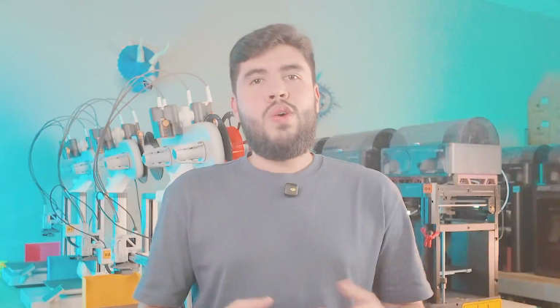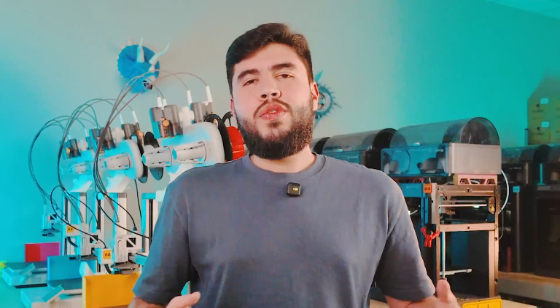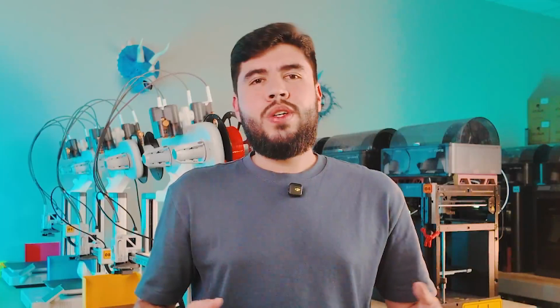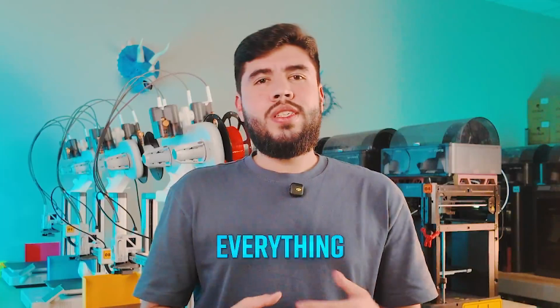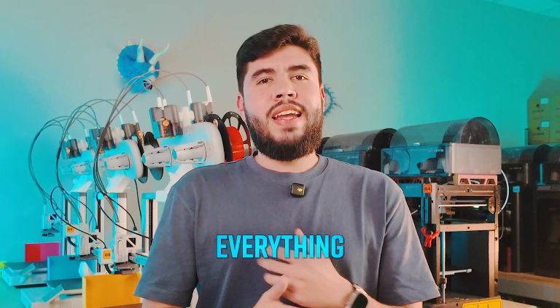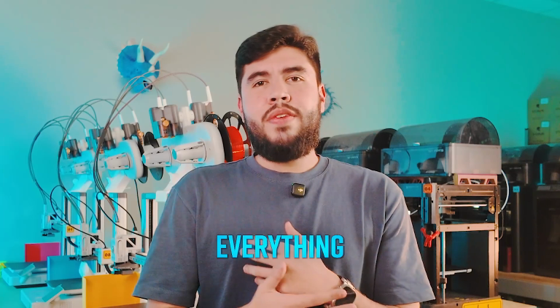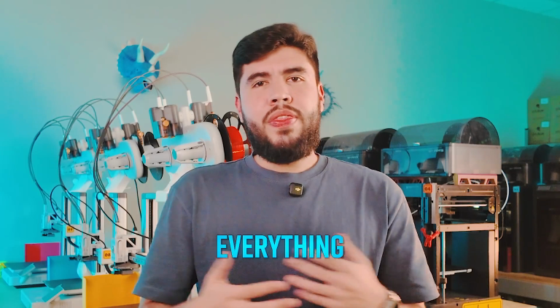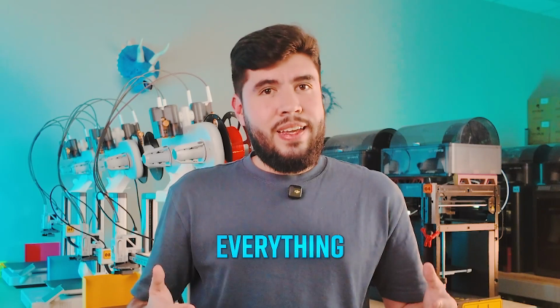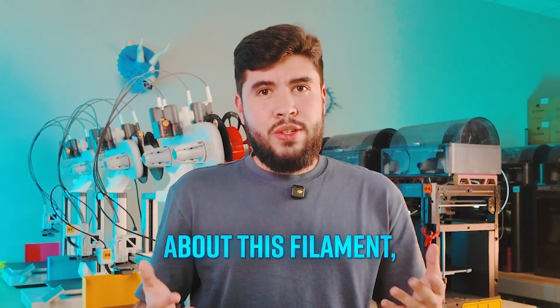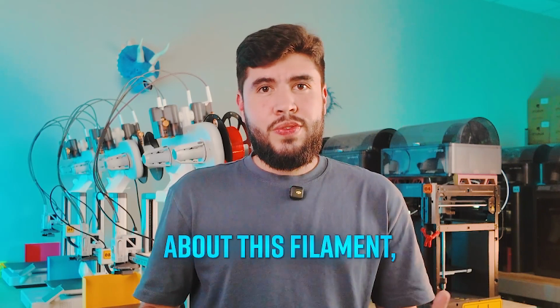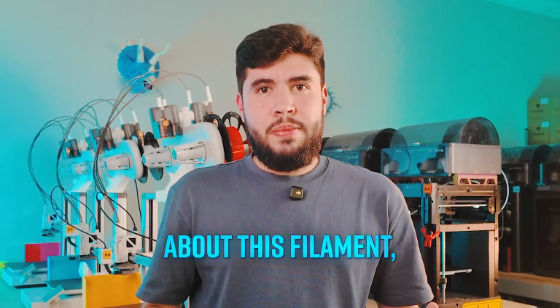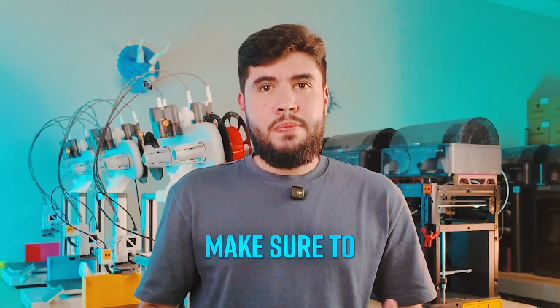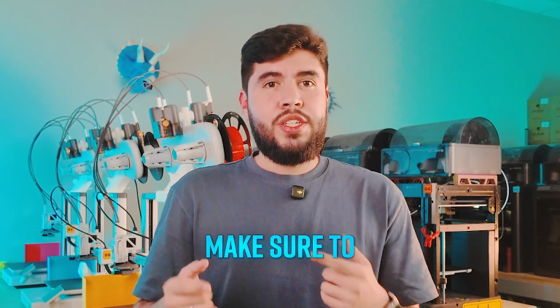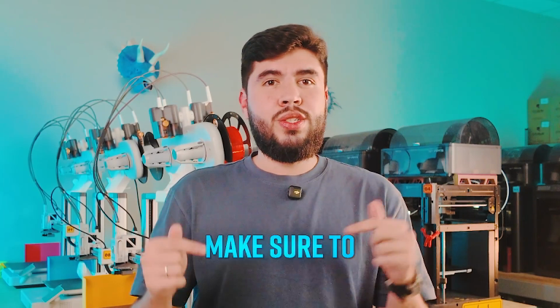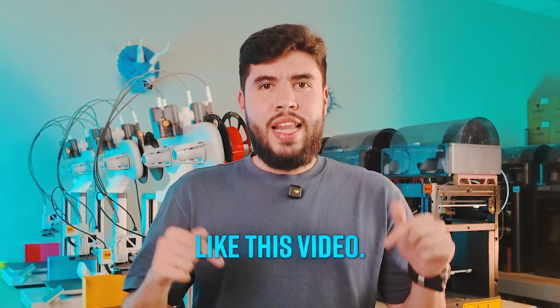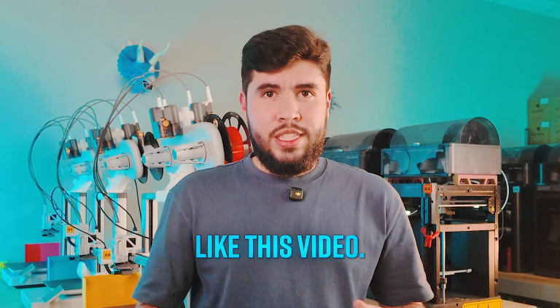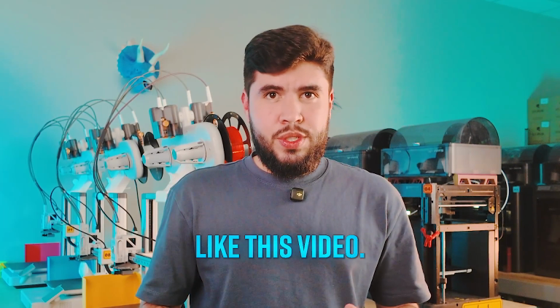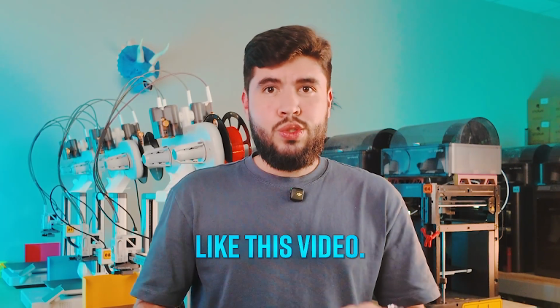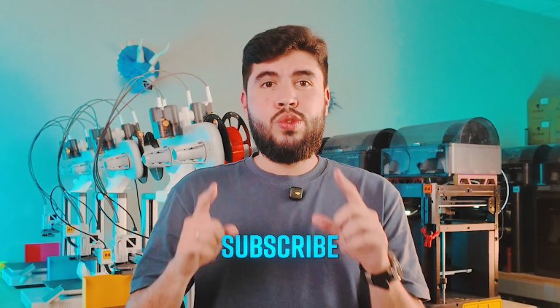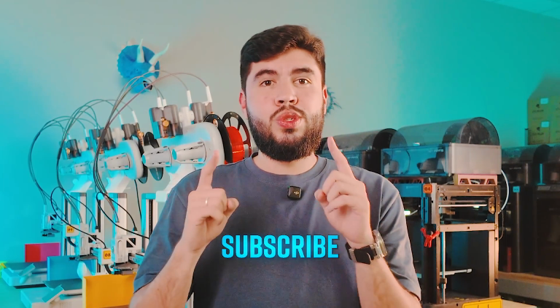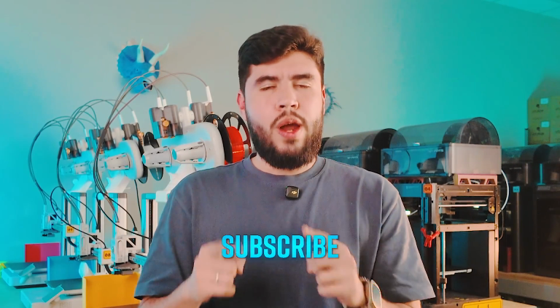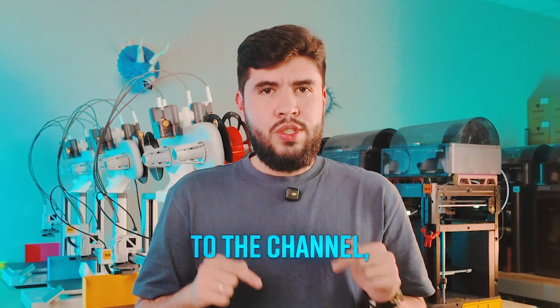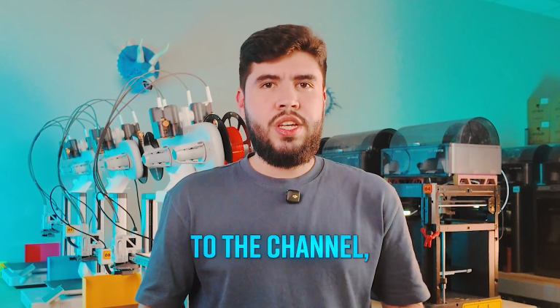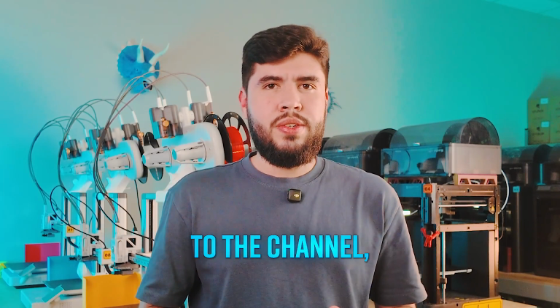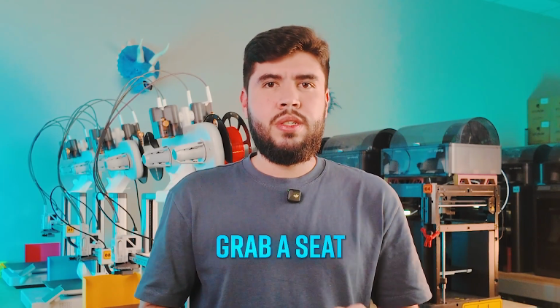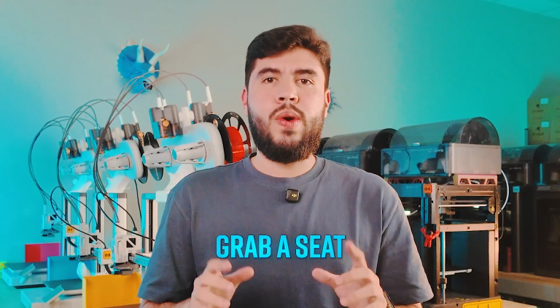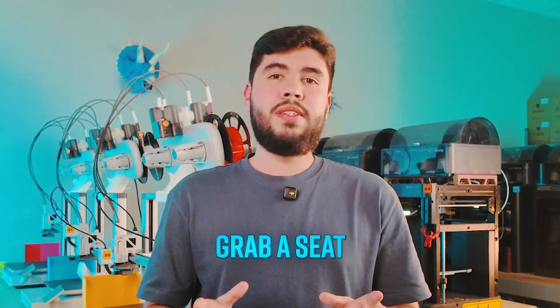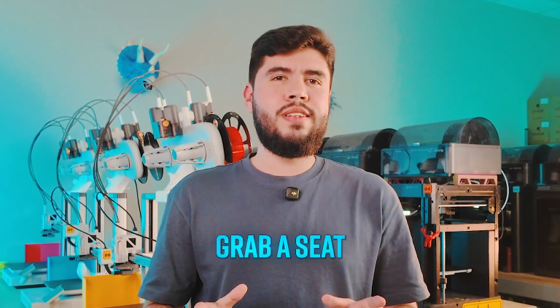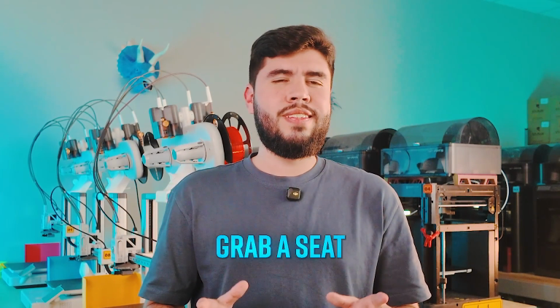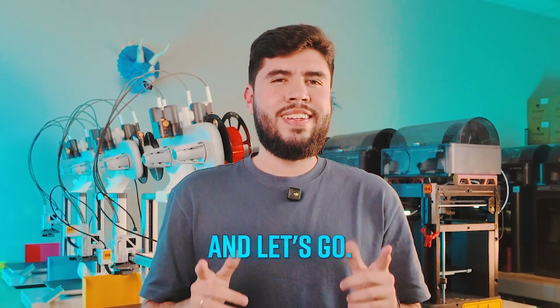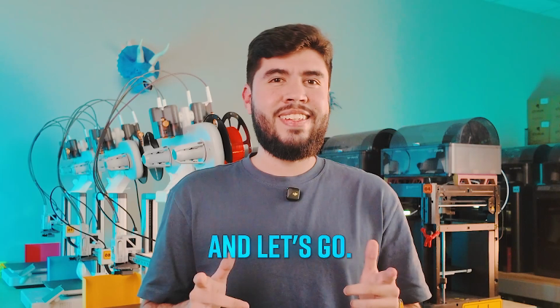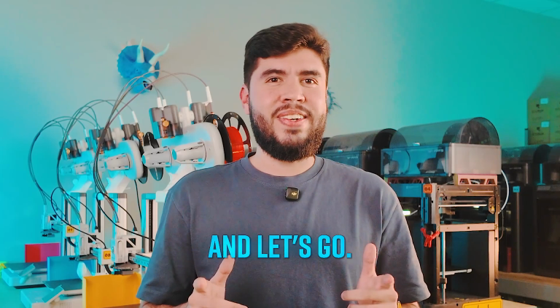So if you want to learn everything about this filament, make sure to like this video, subscribe to the channel, grab a seat, and let's go.